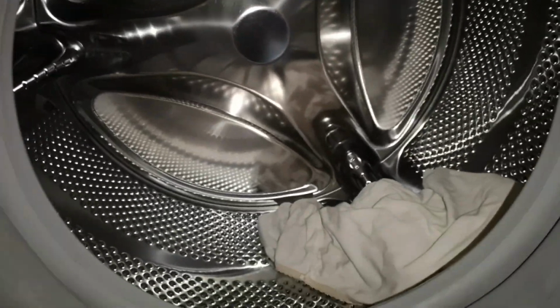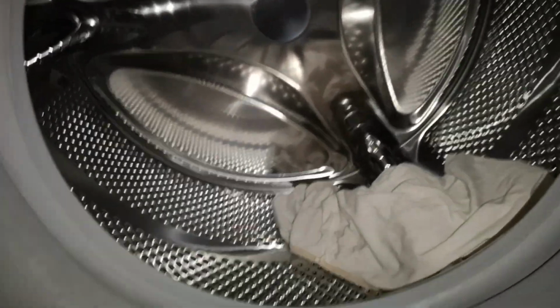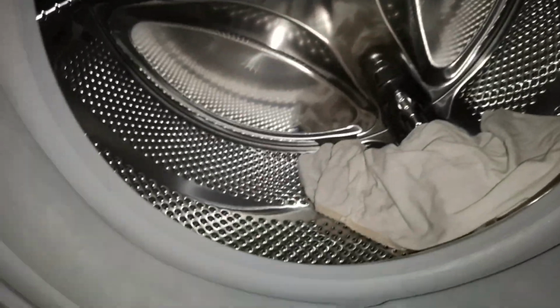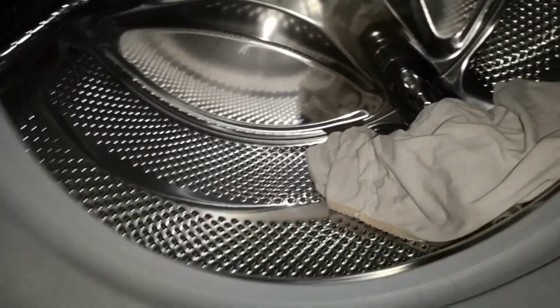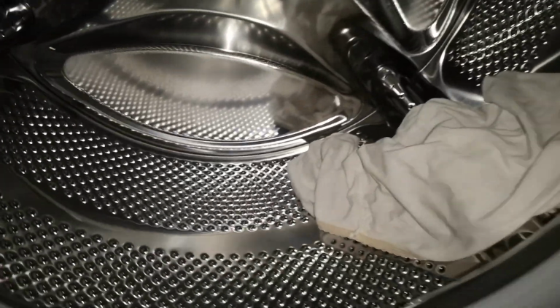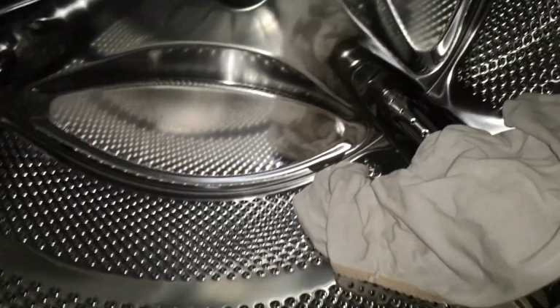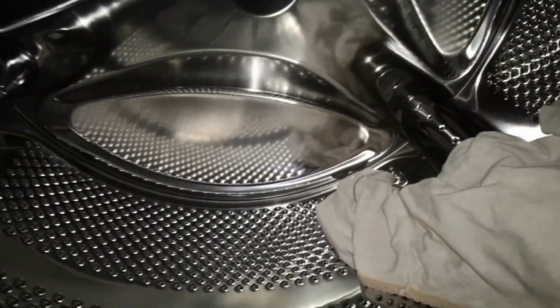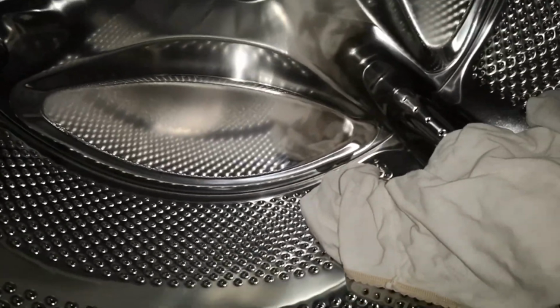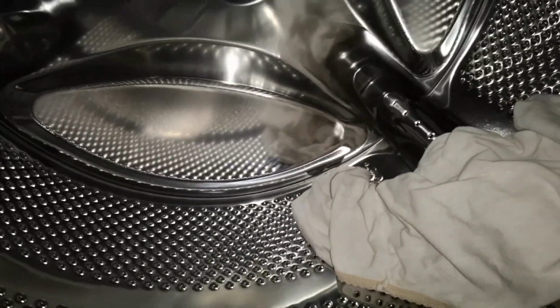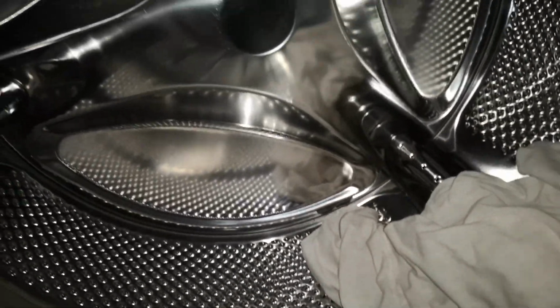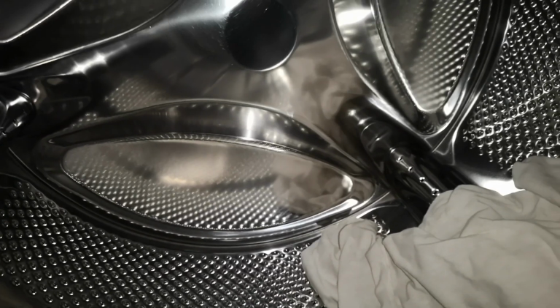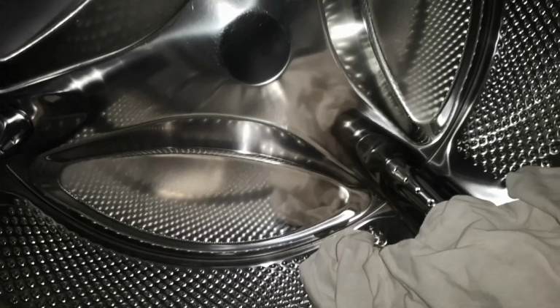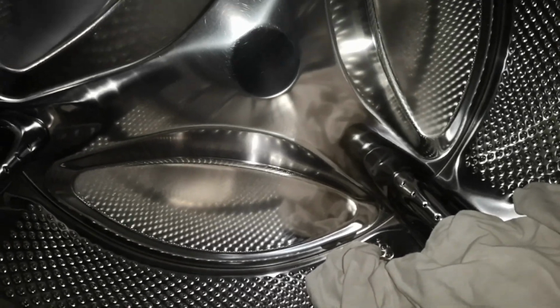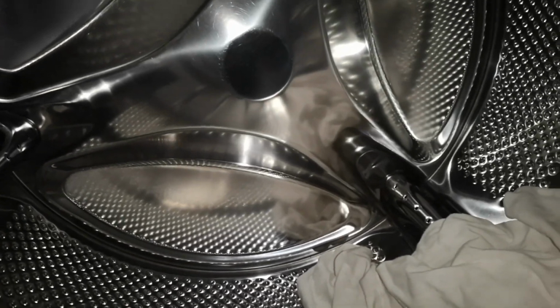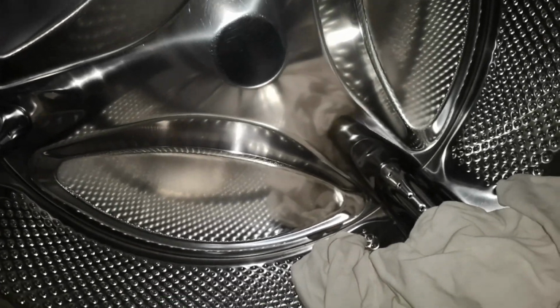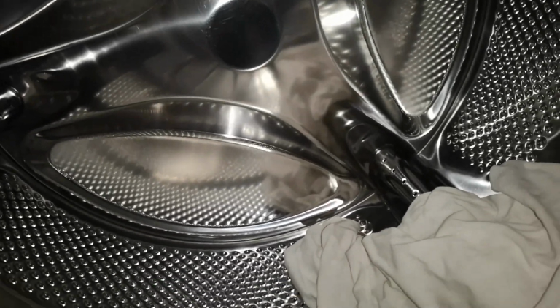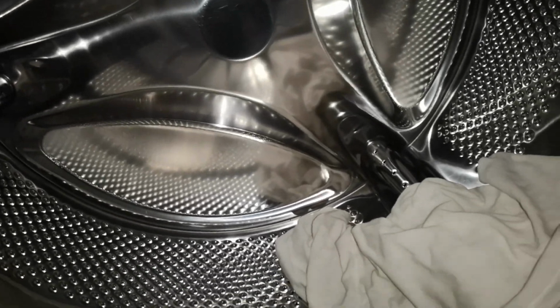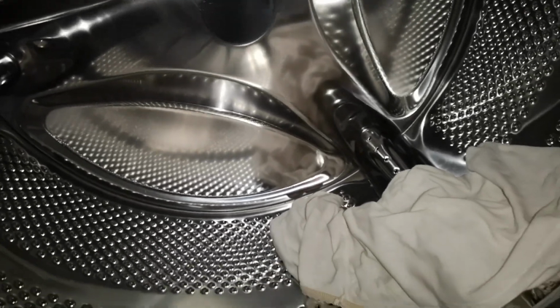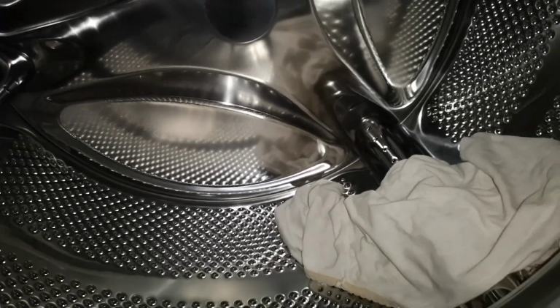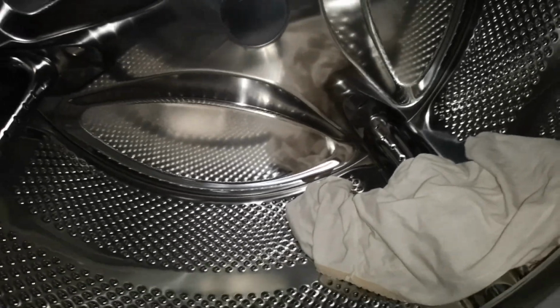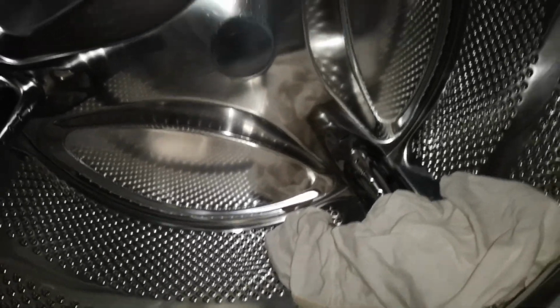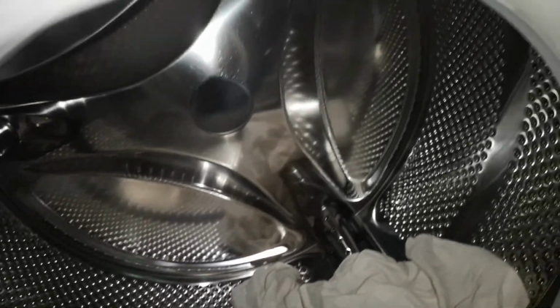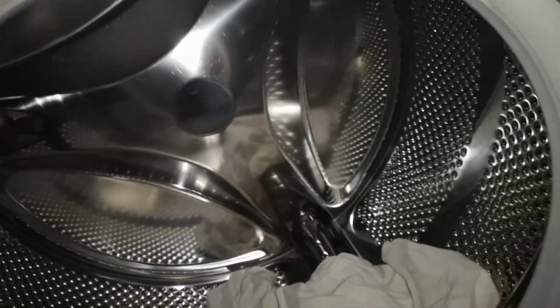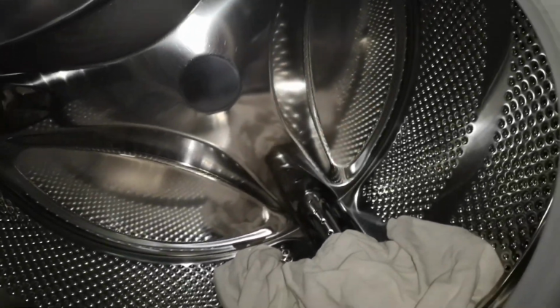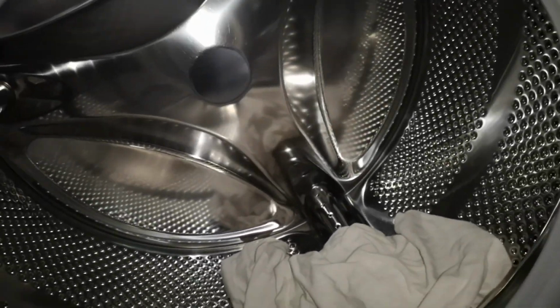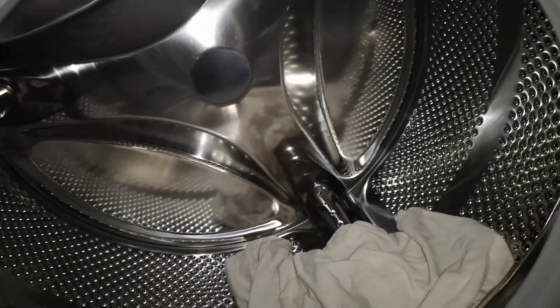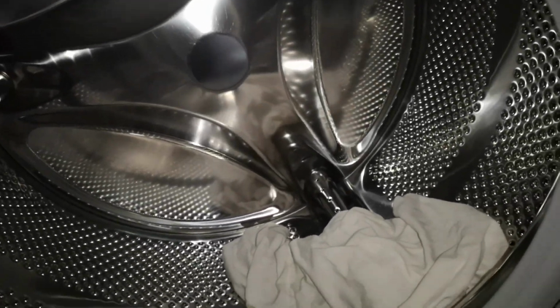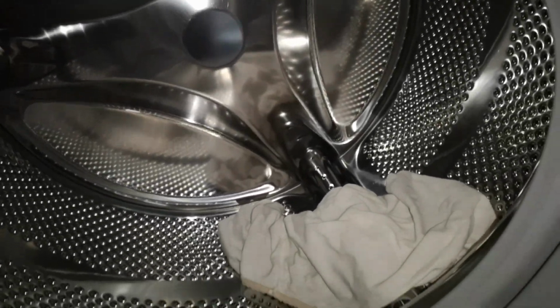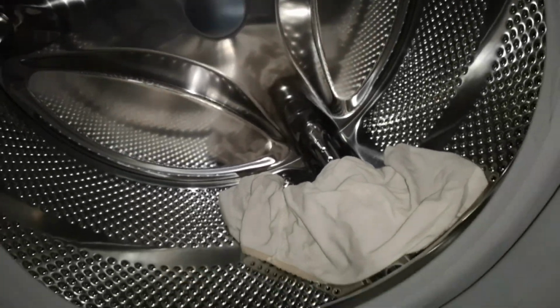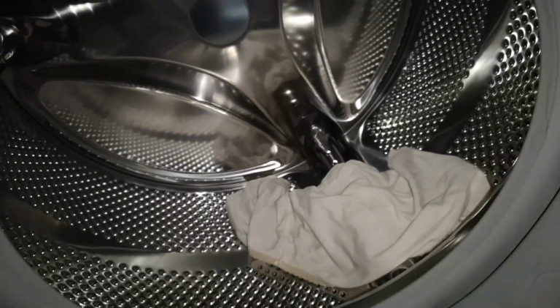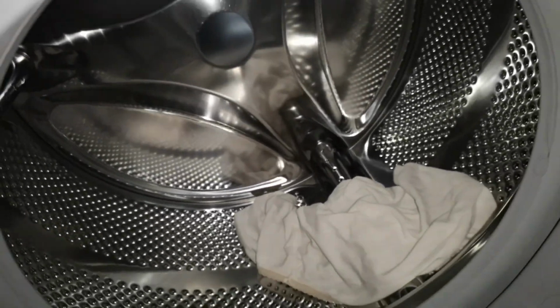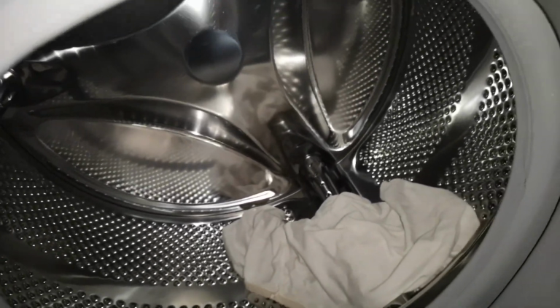The back of that drum is different to the others, I think.